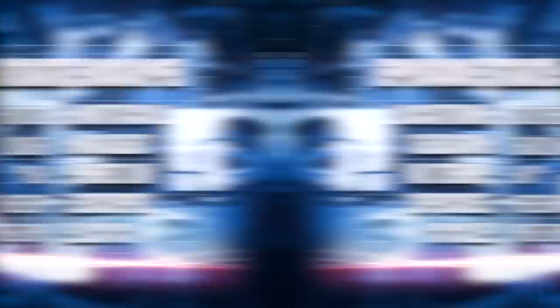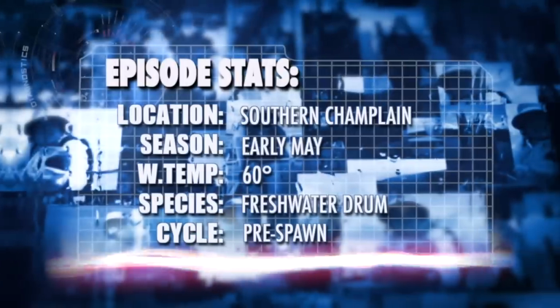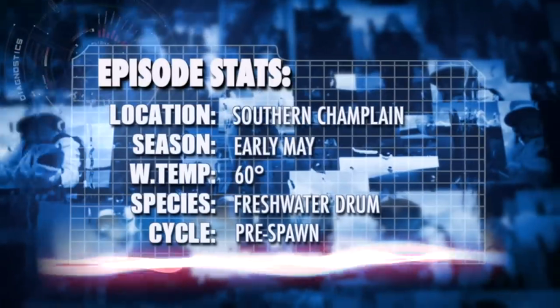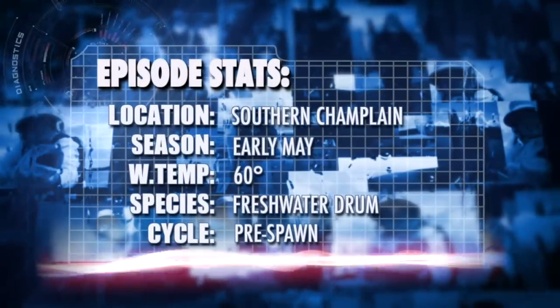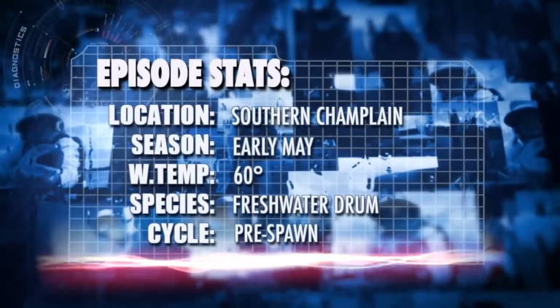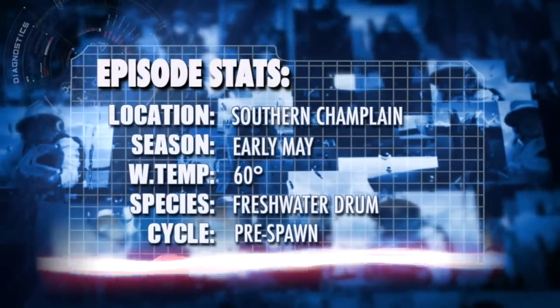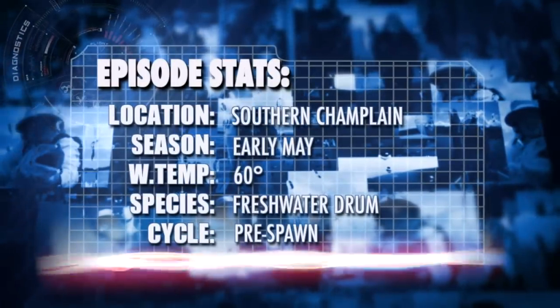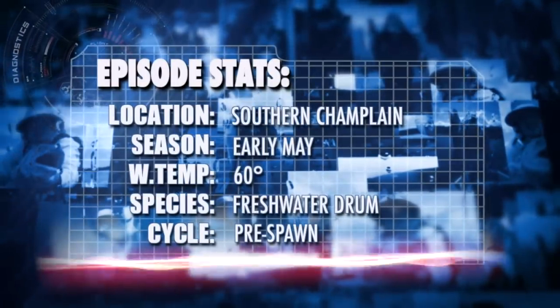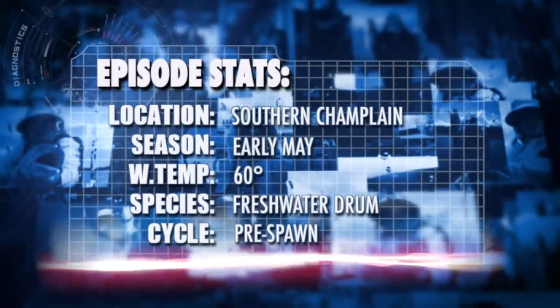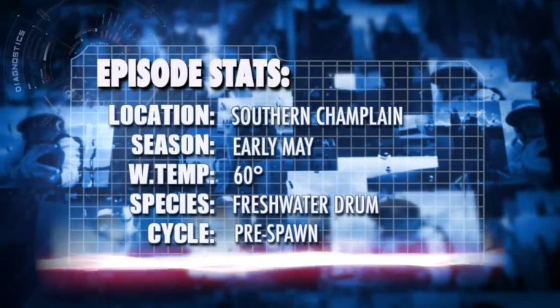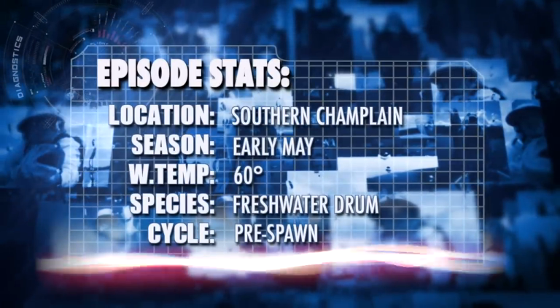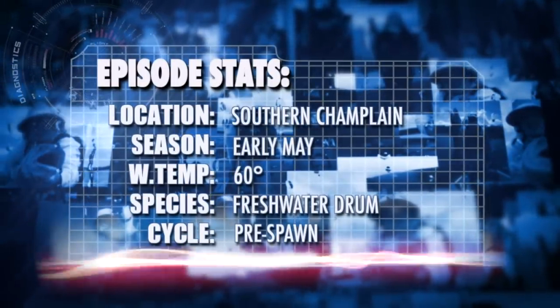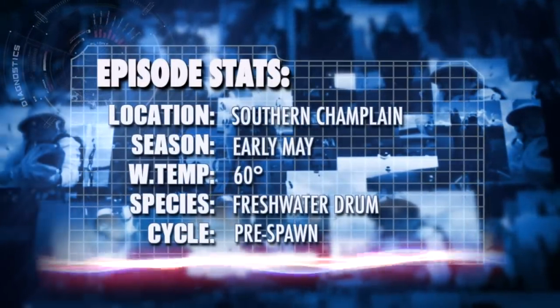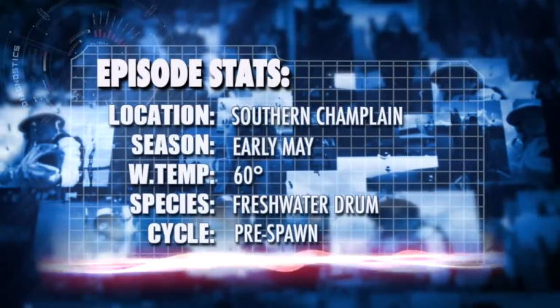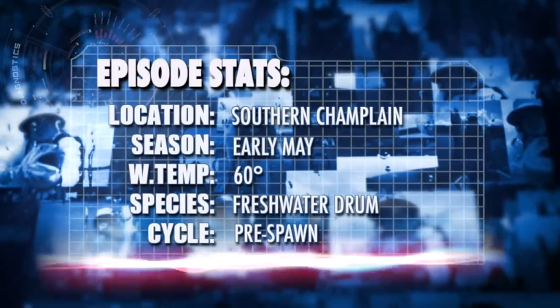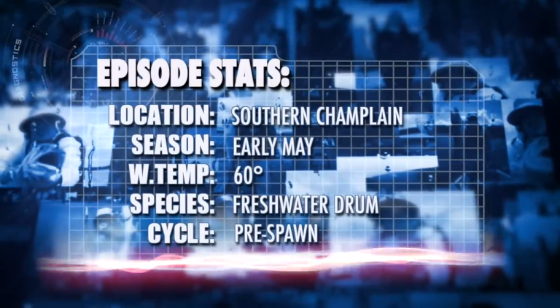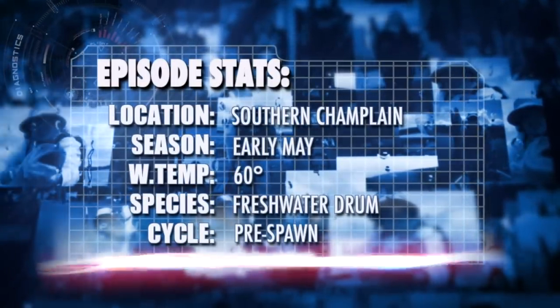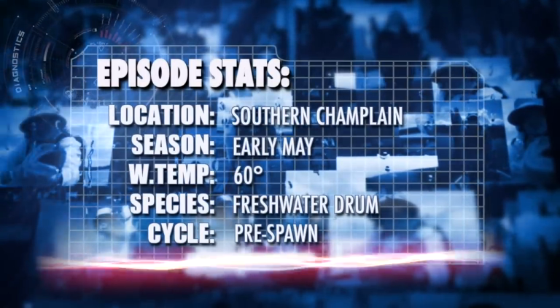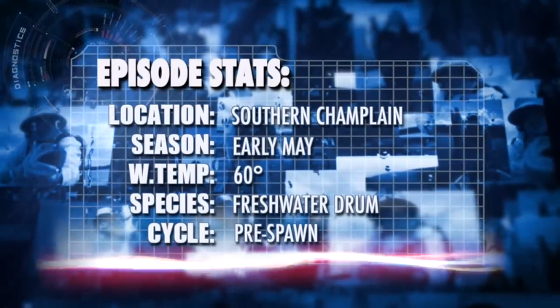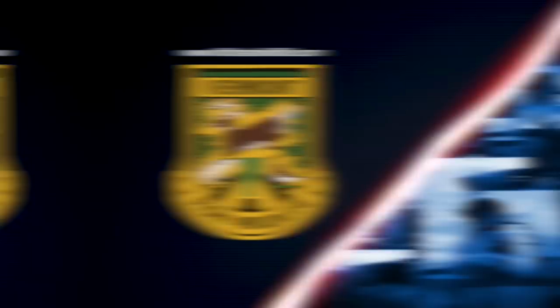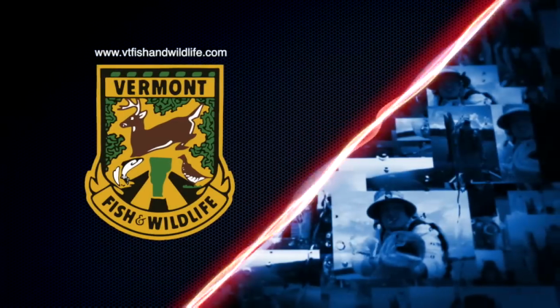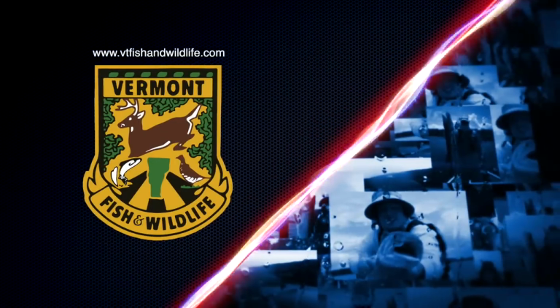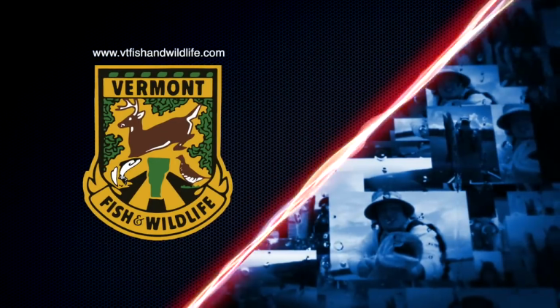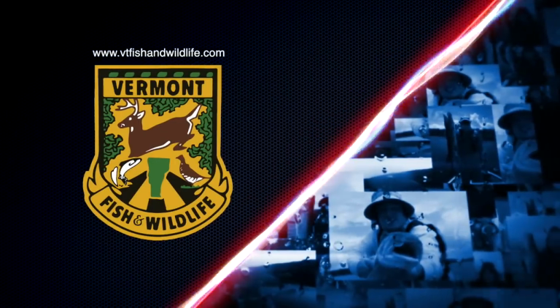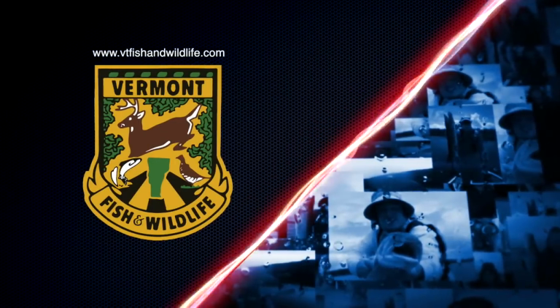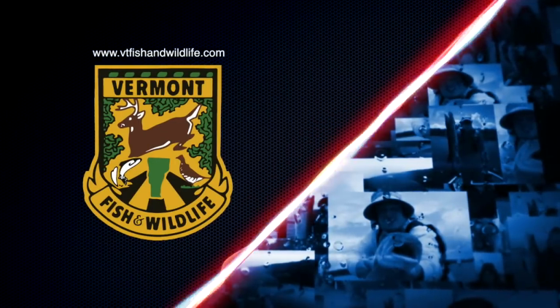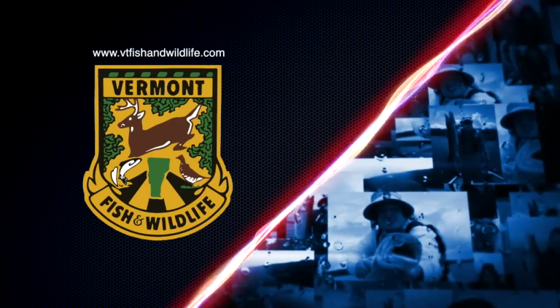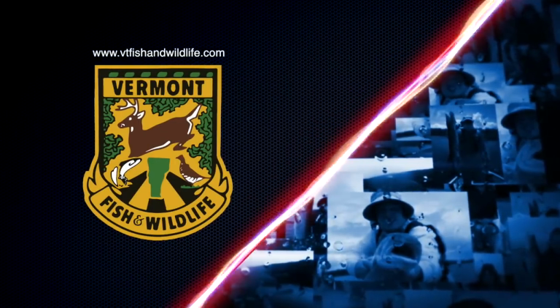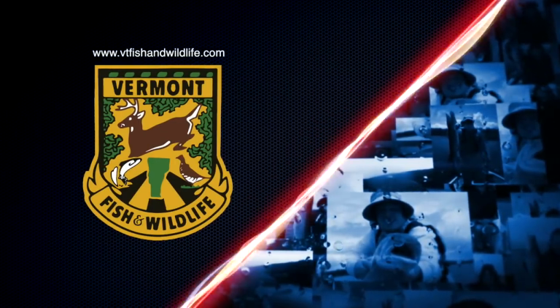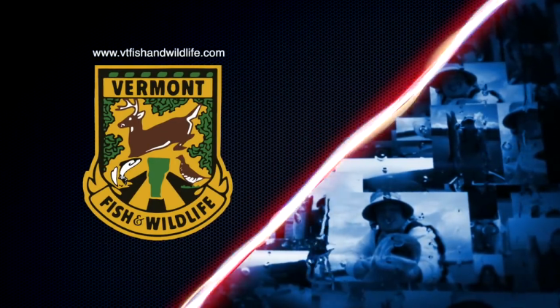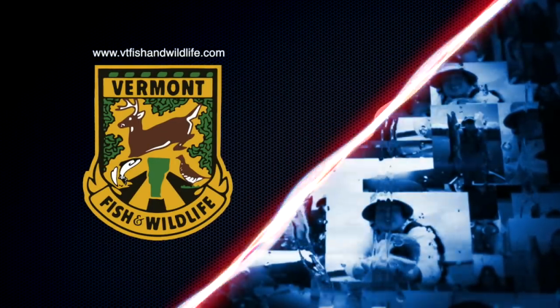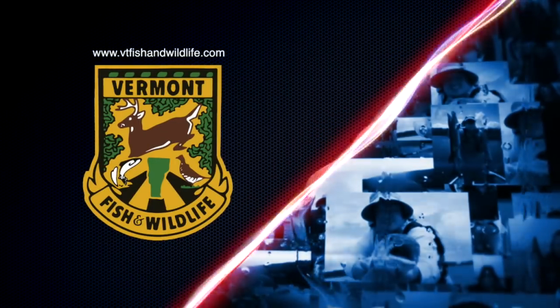This episode is brought to you in part by Easy Cam Posts and the Vermont Fish and Wildlife Department.